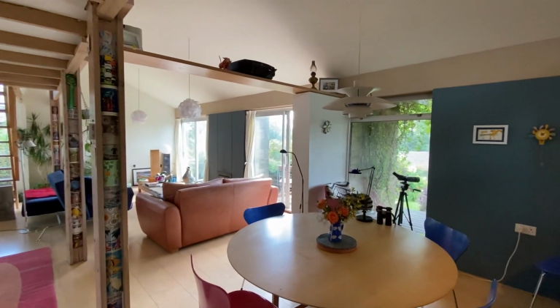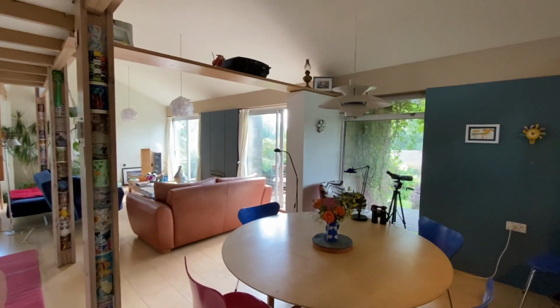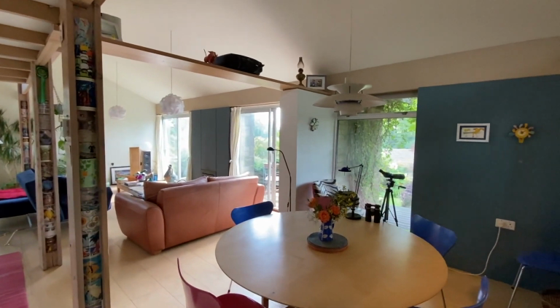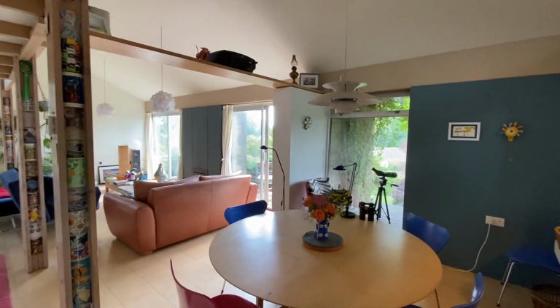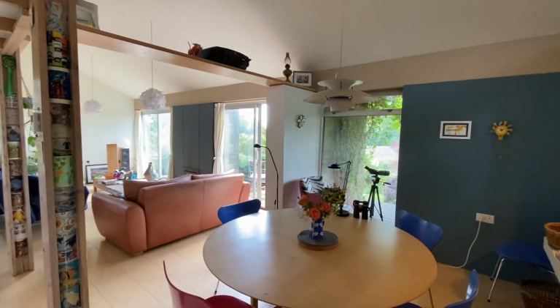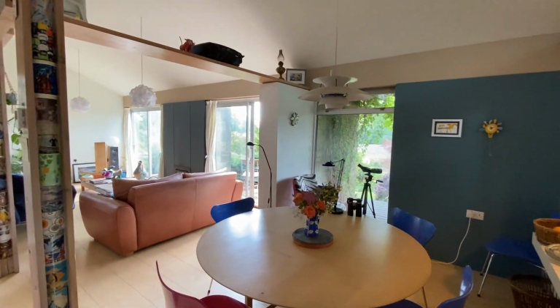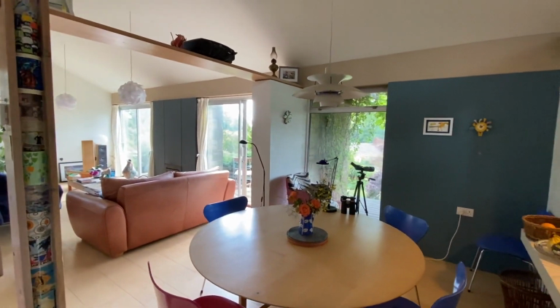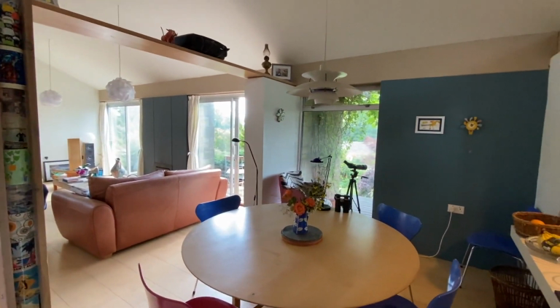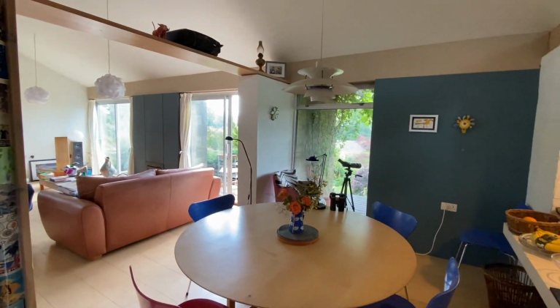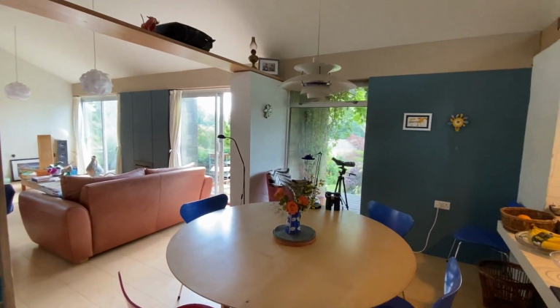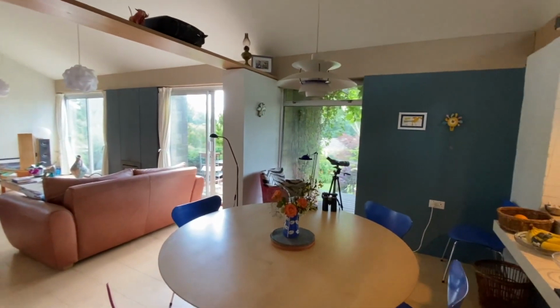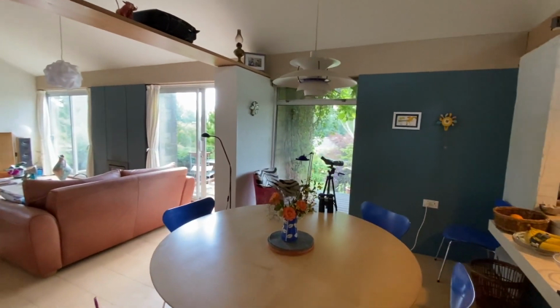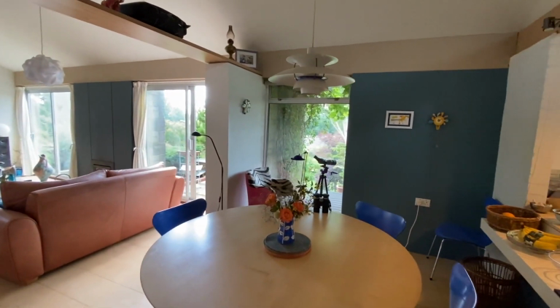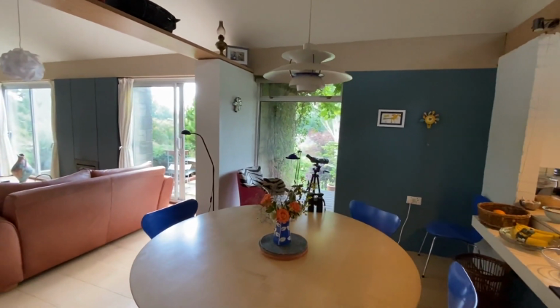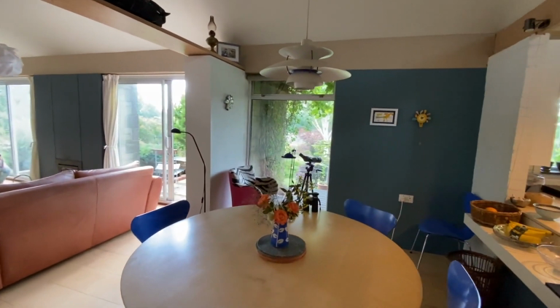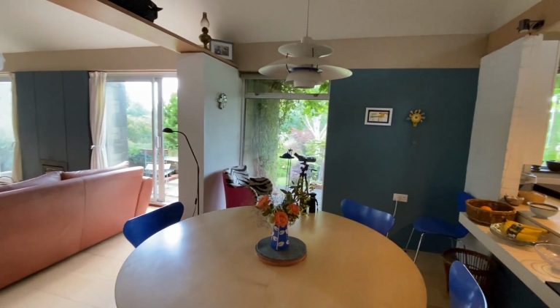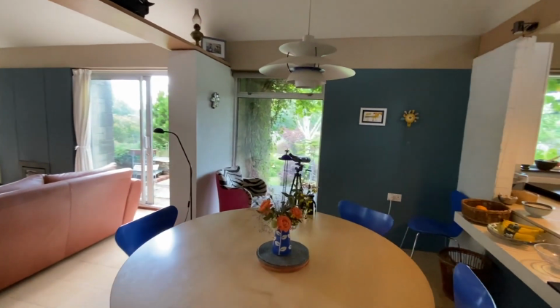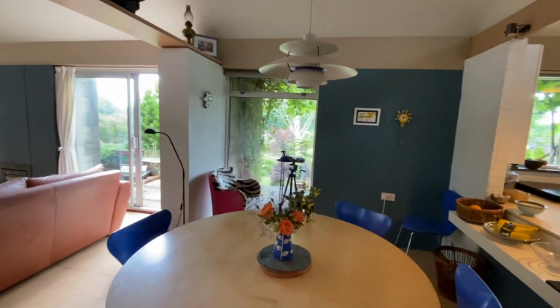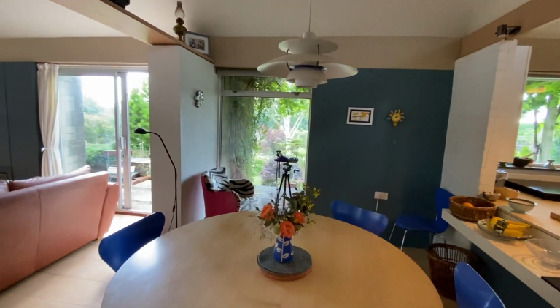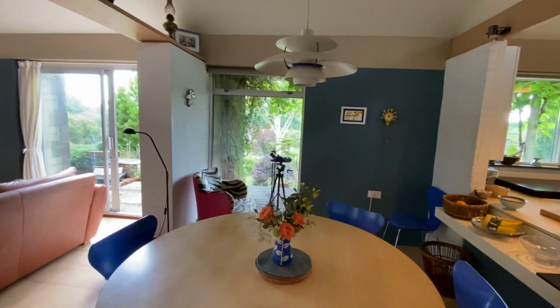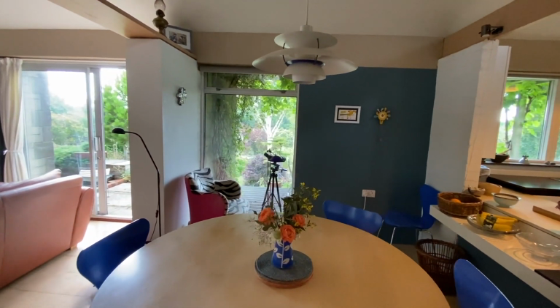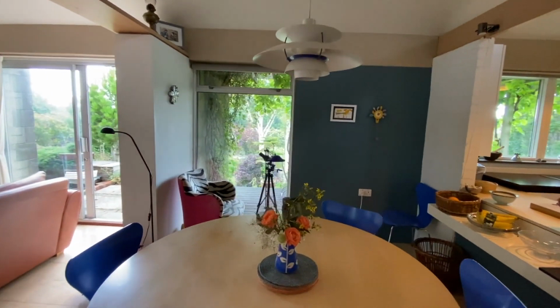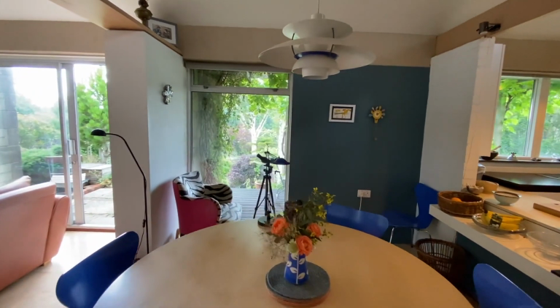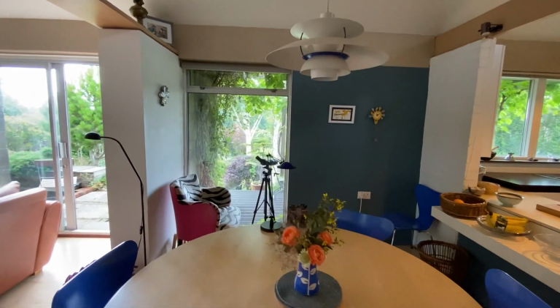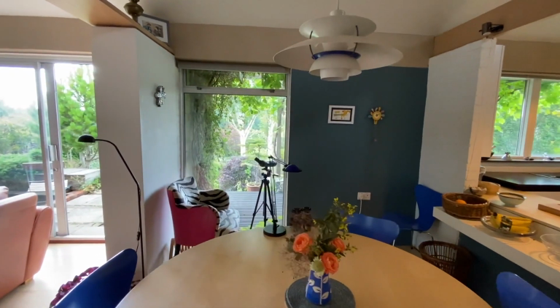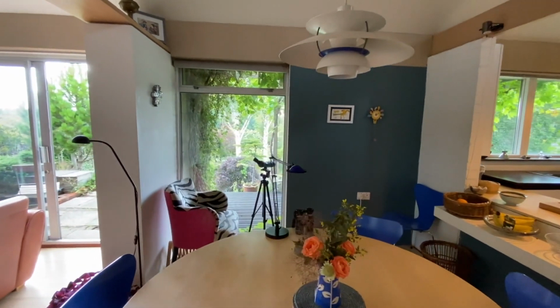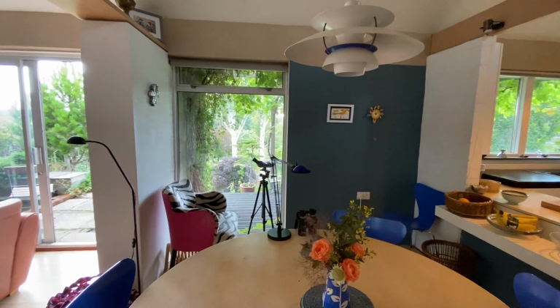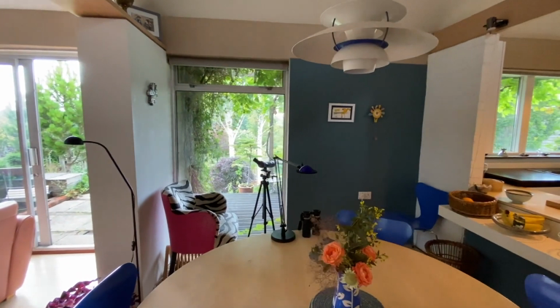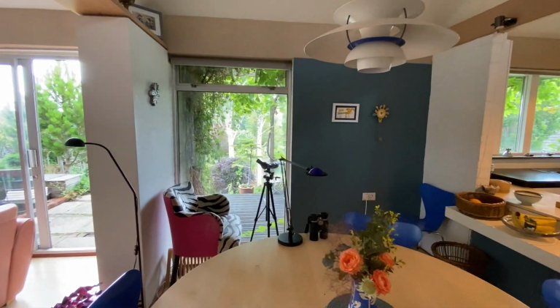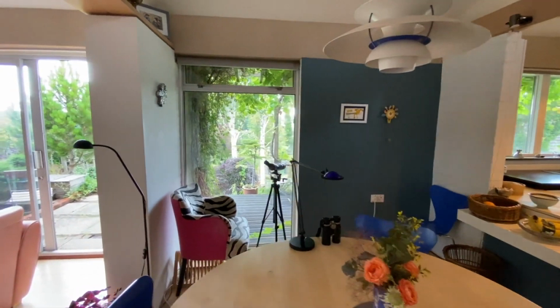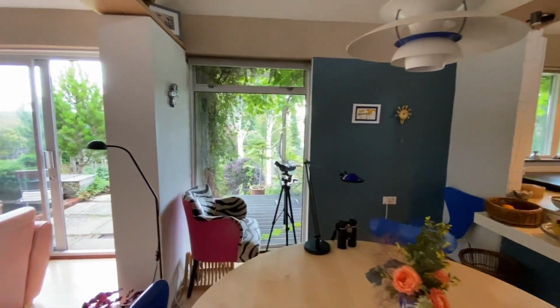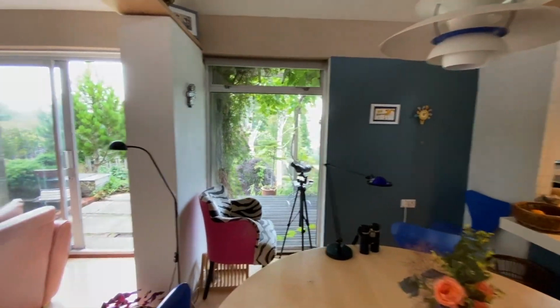Moving on, we enter the beautiful open-plan dining room and lounge, with a sliding door that leads into the garden and a log burner.